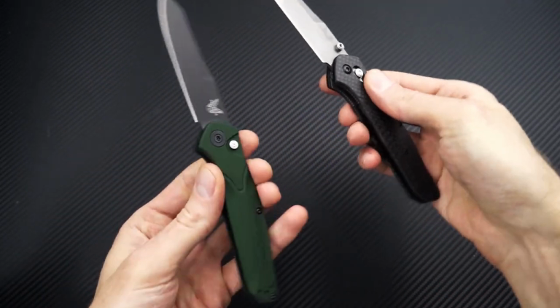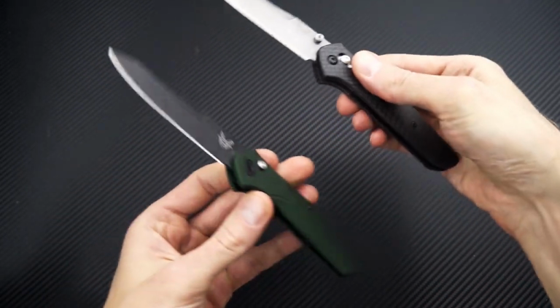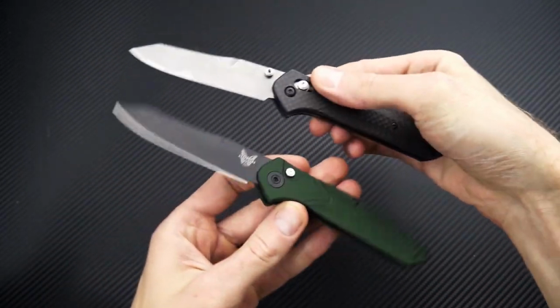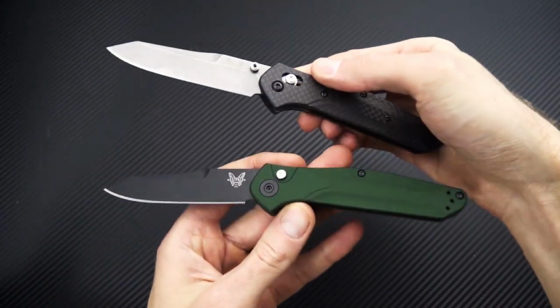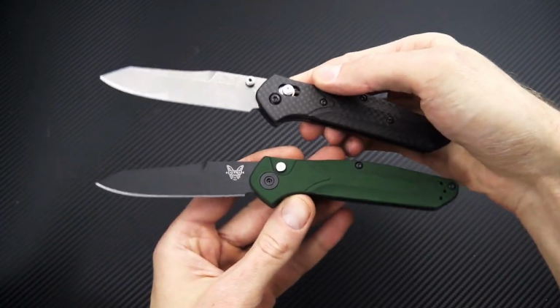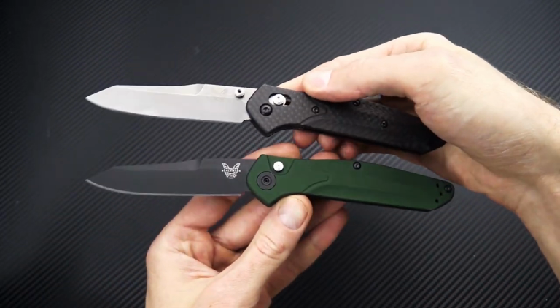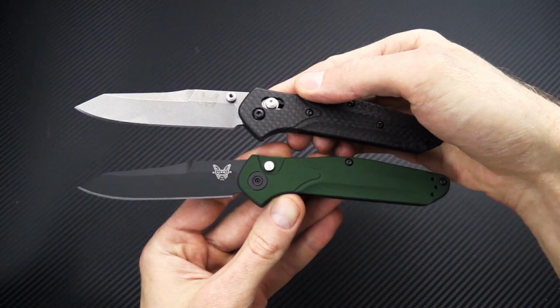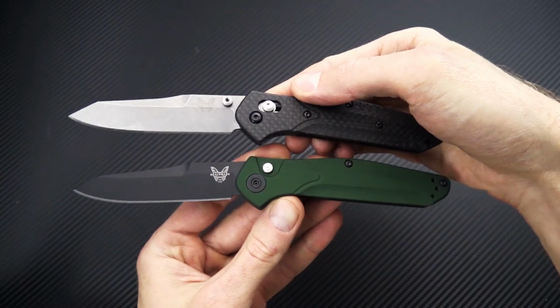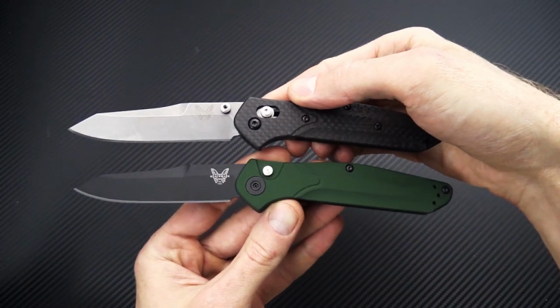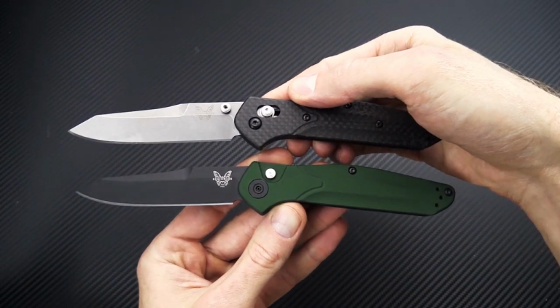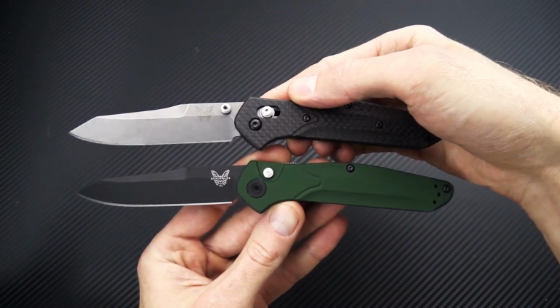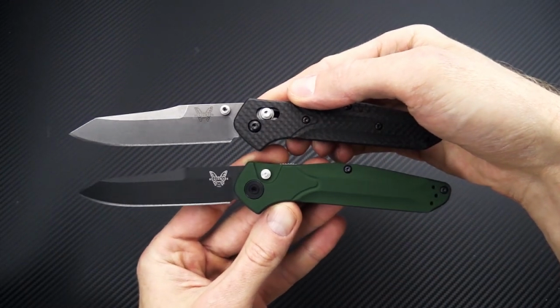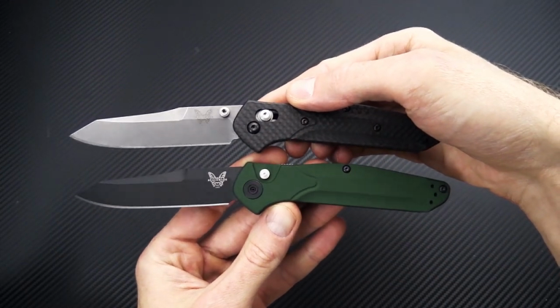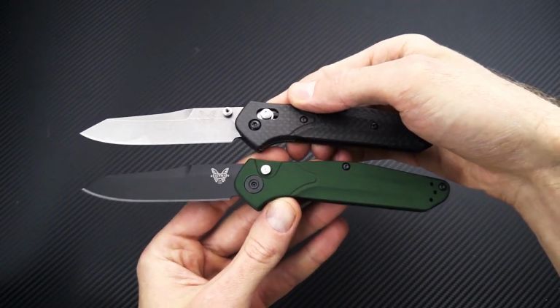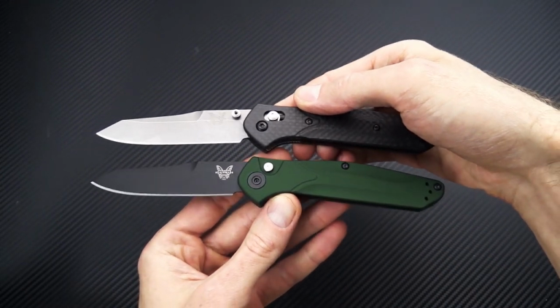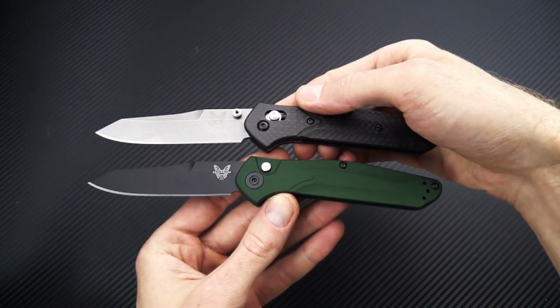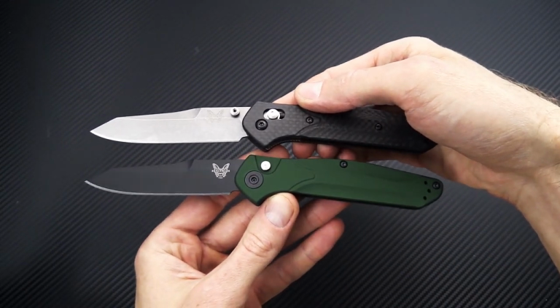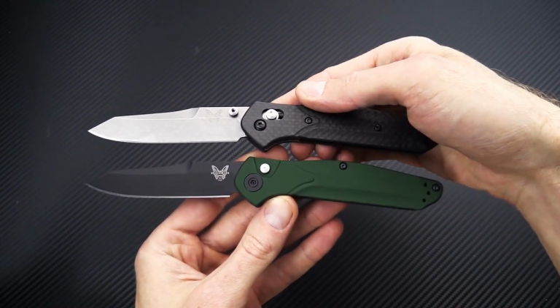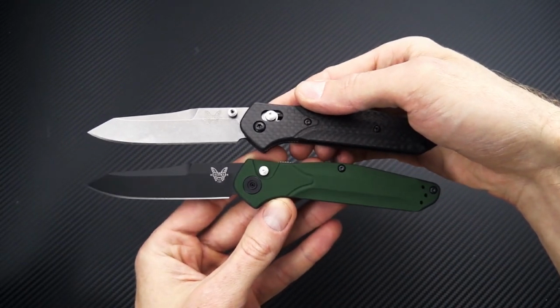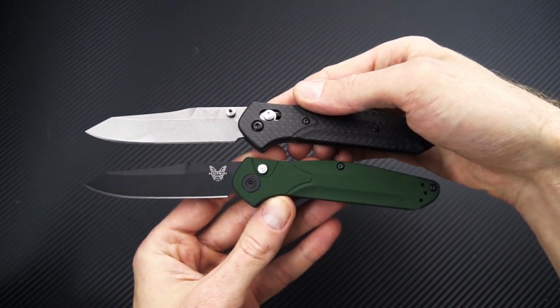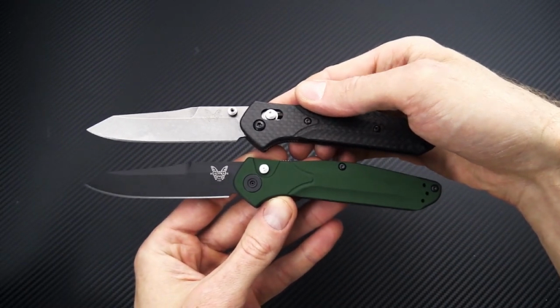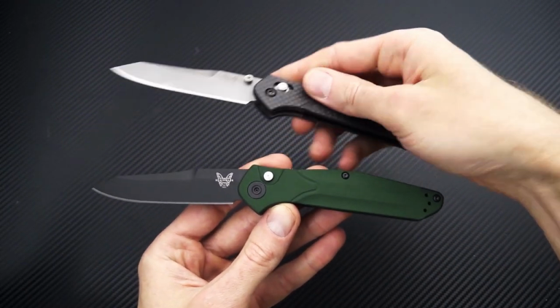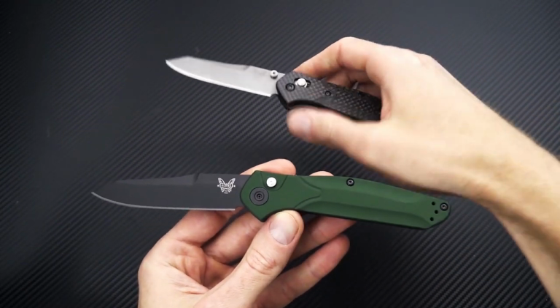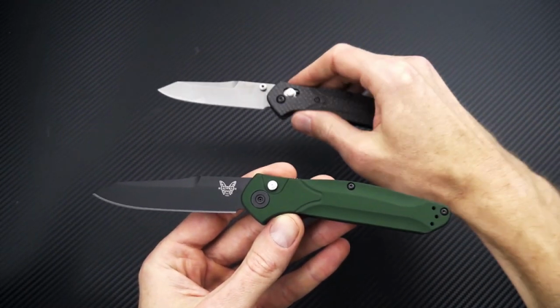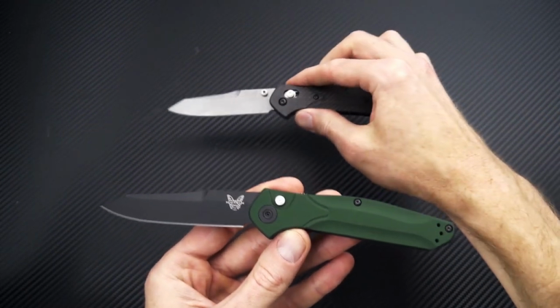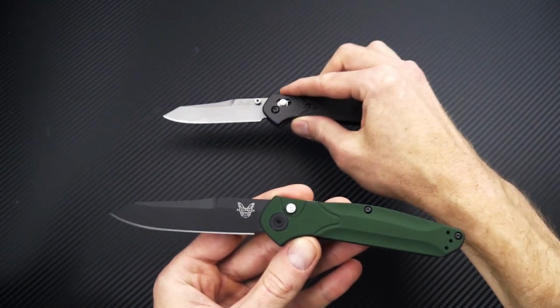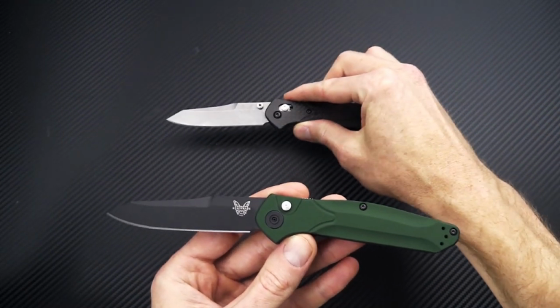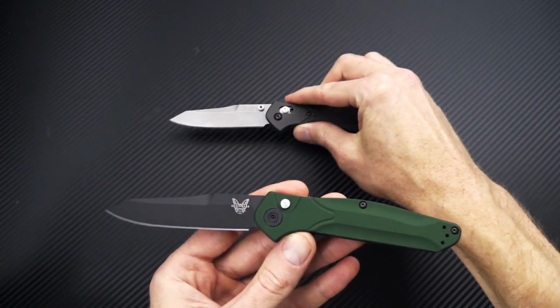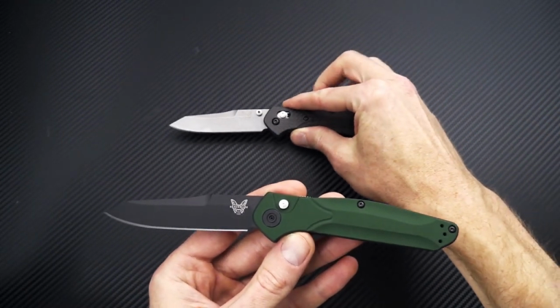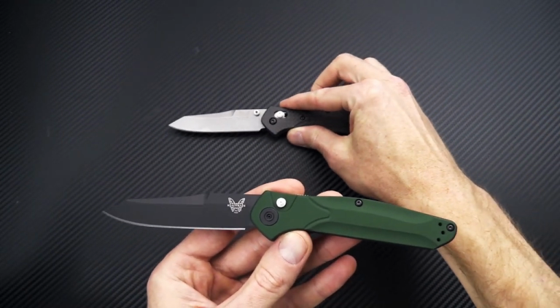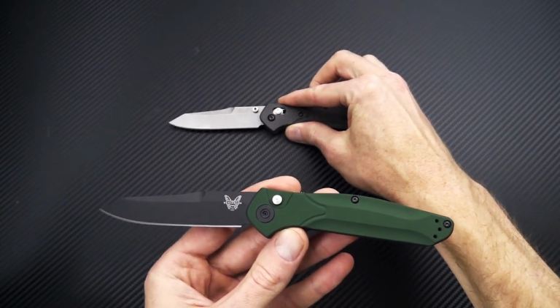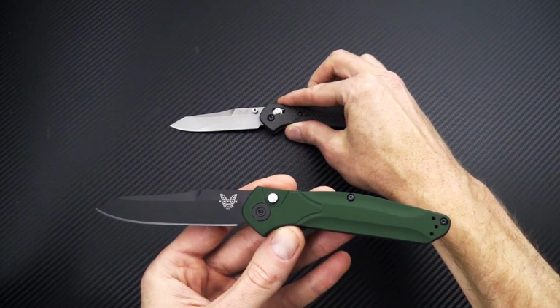Overall though, the dimensions are going to be the same — same great design, slim ergonomic handle.